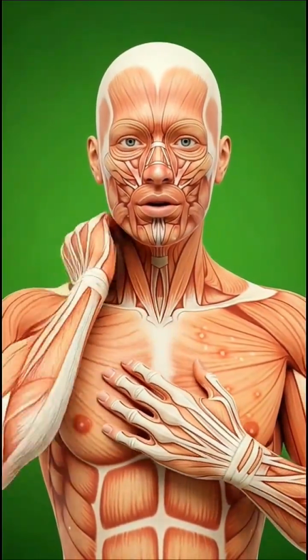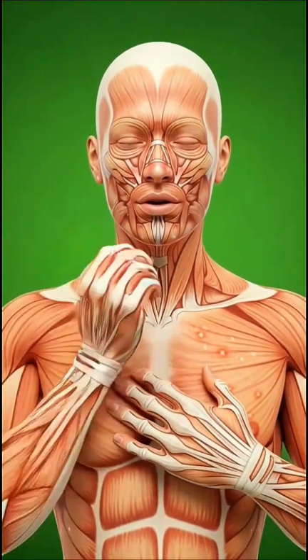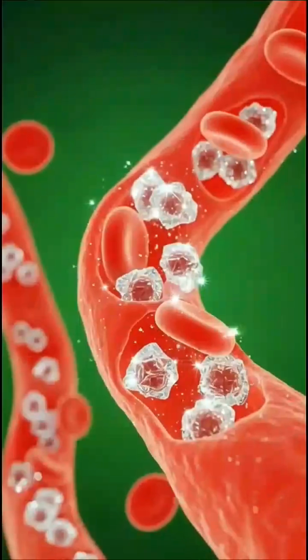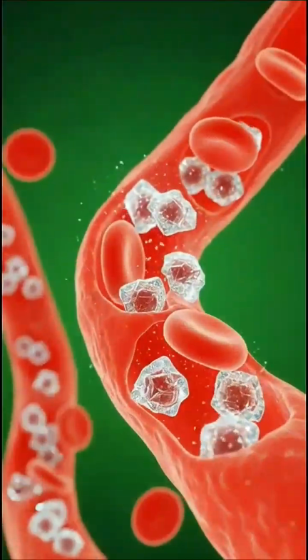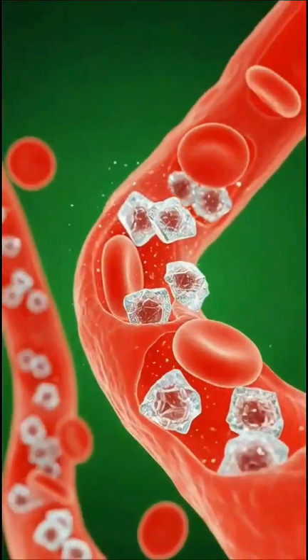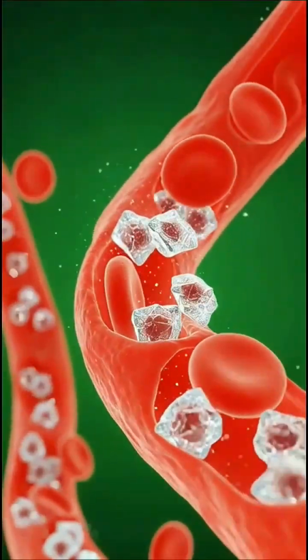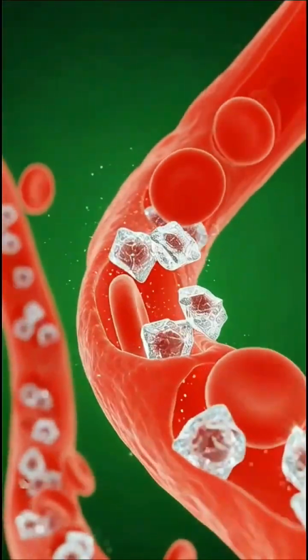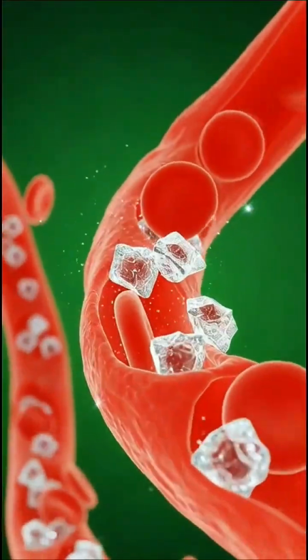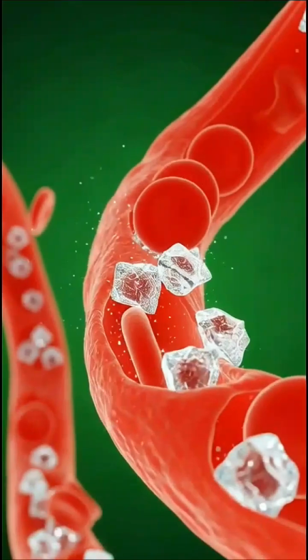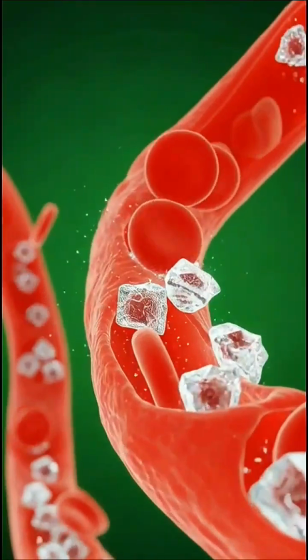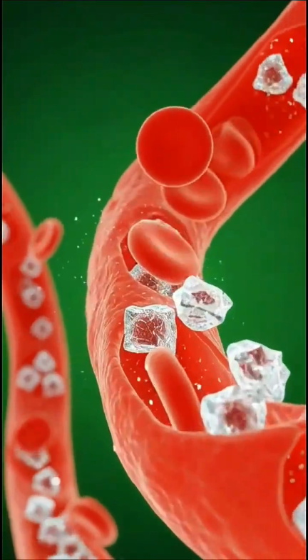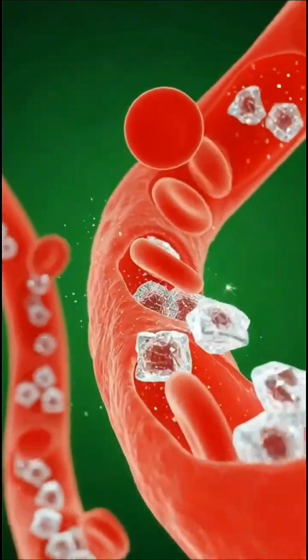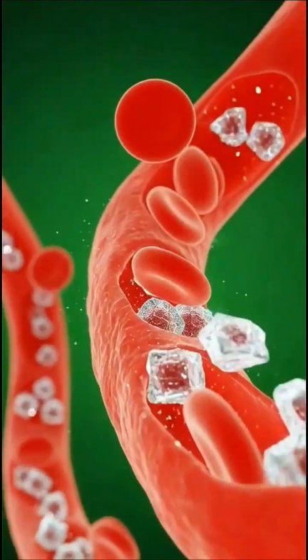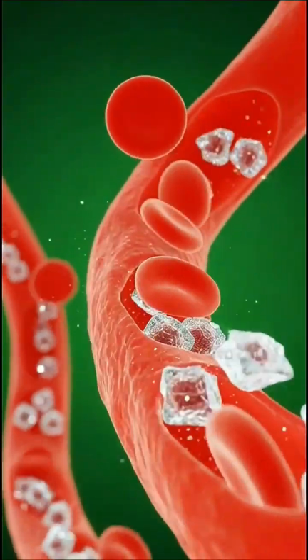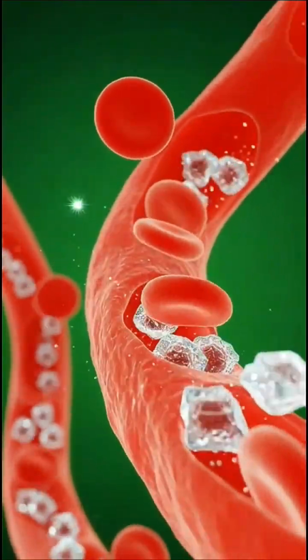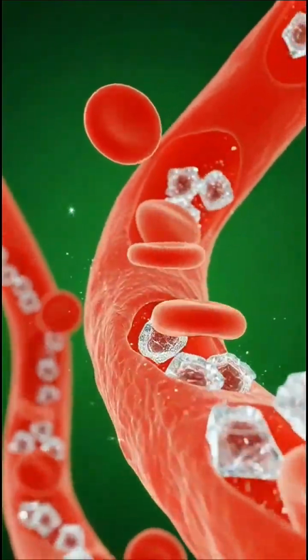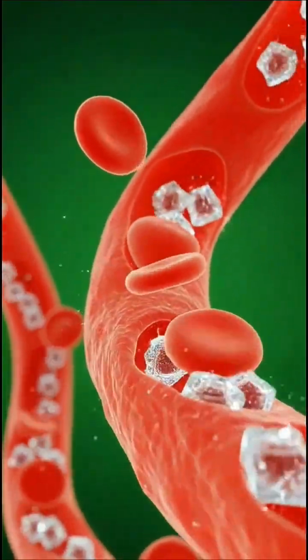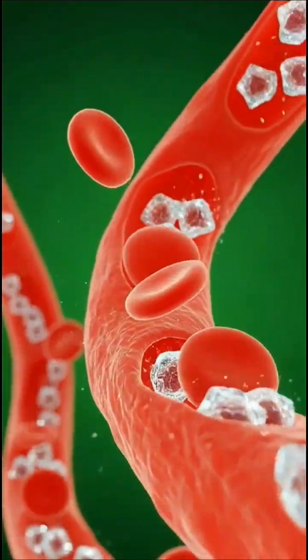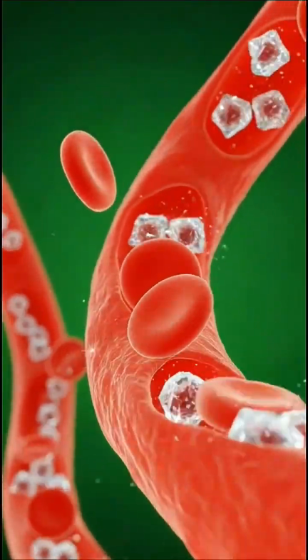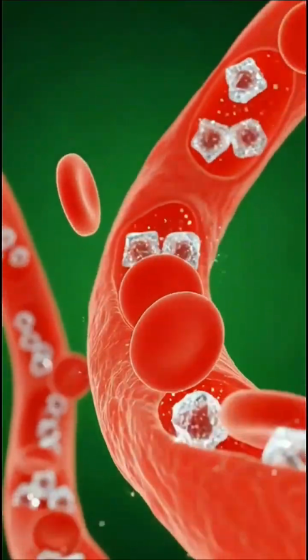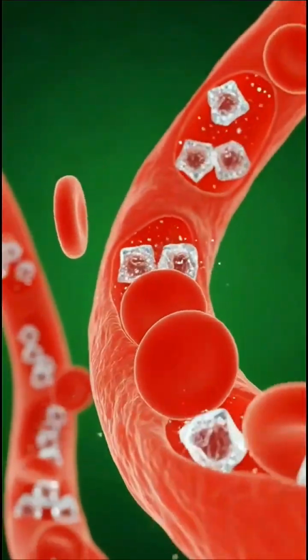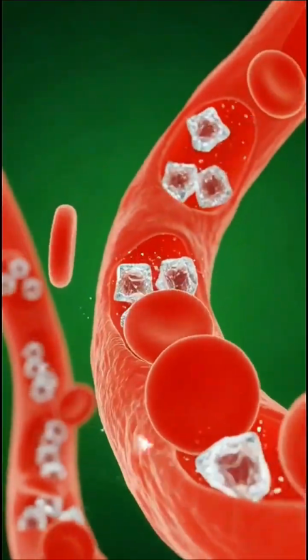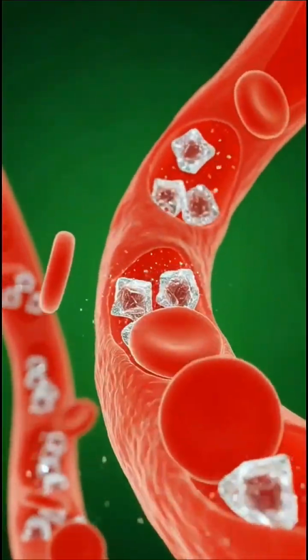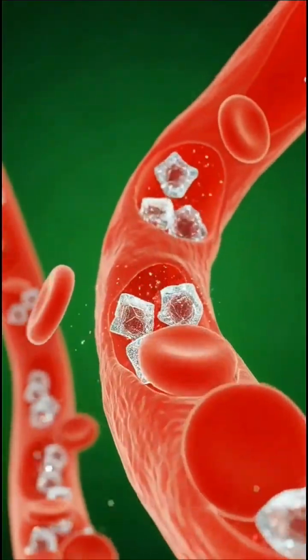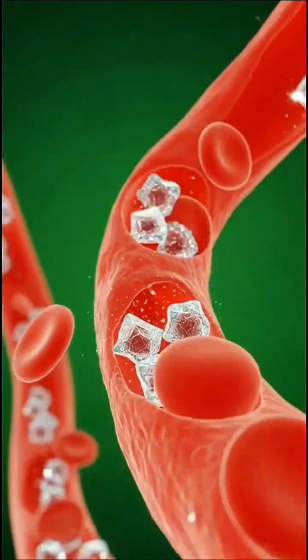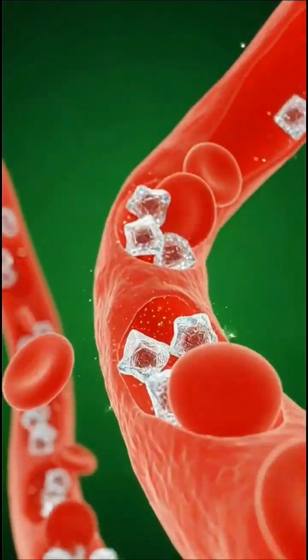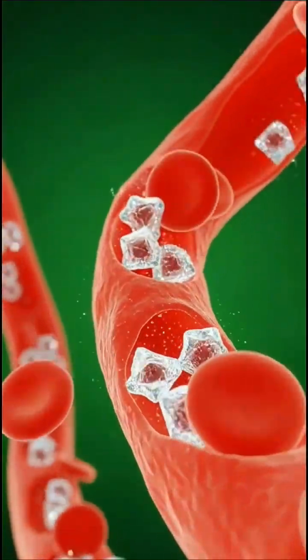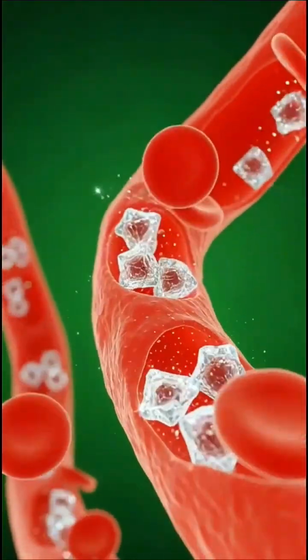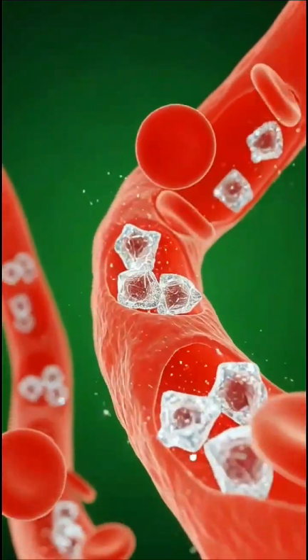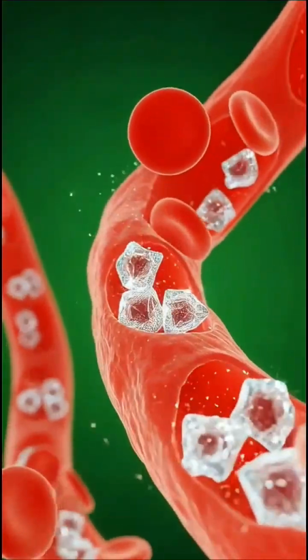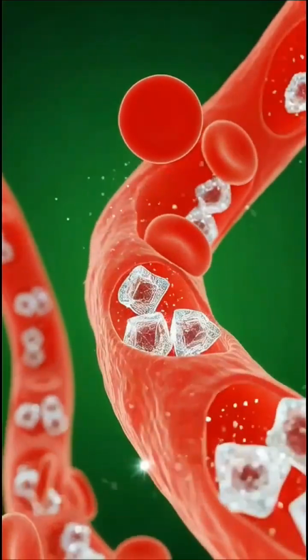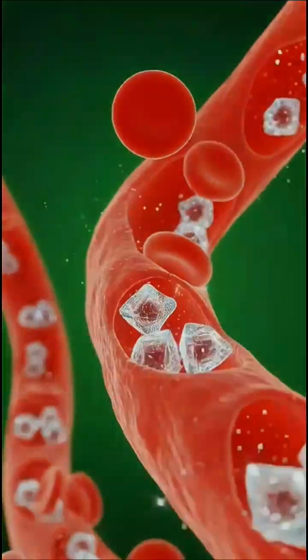Next, this mixture moves into the small intestine, the body's nutrient highway.